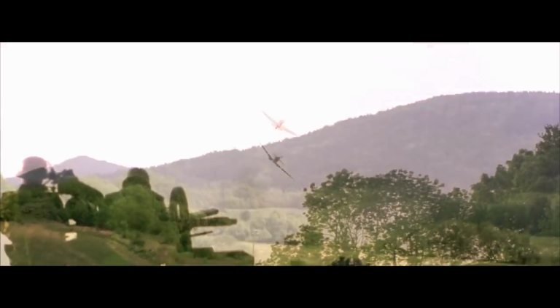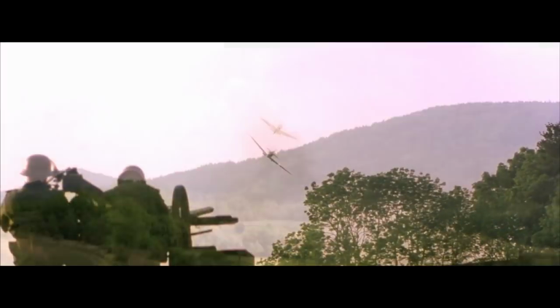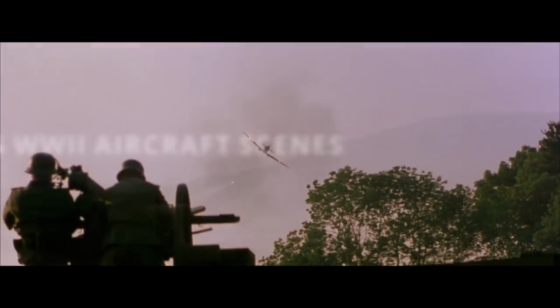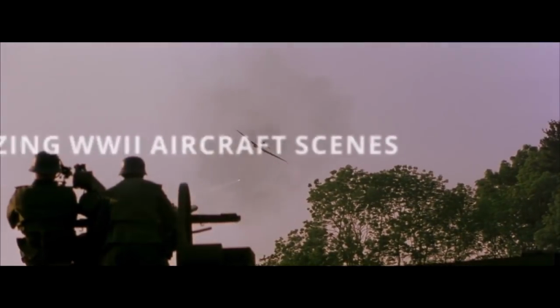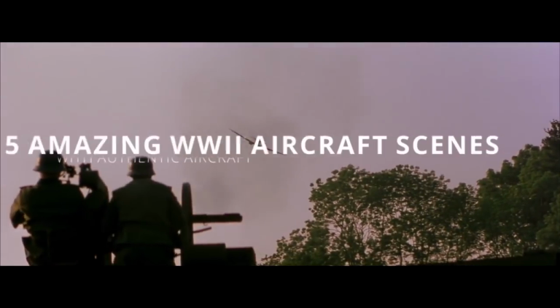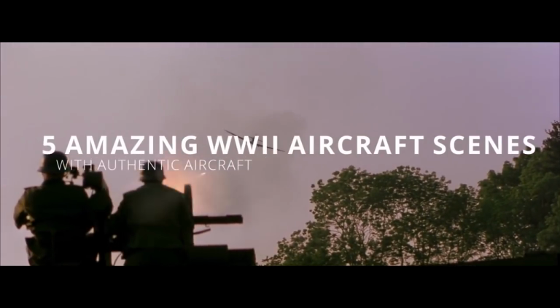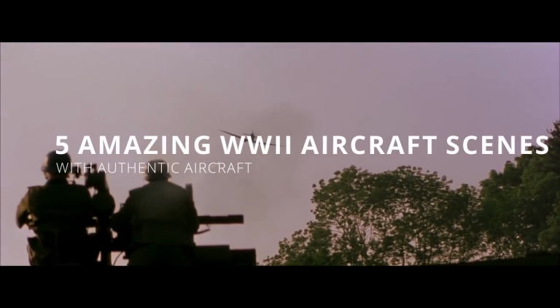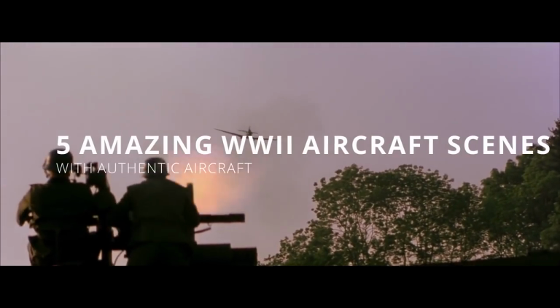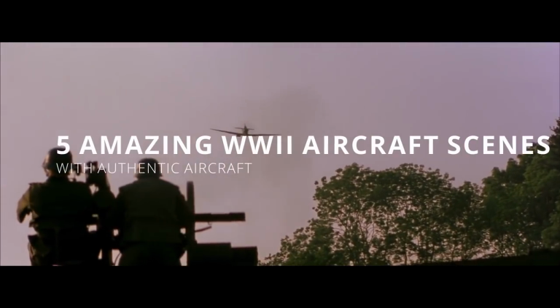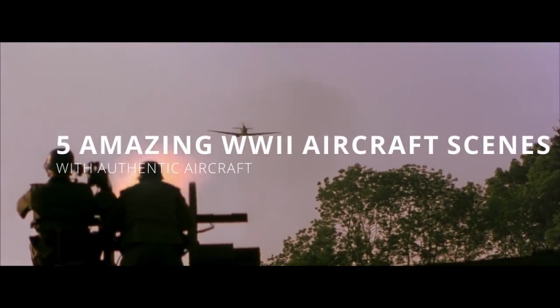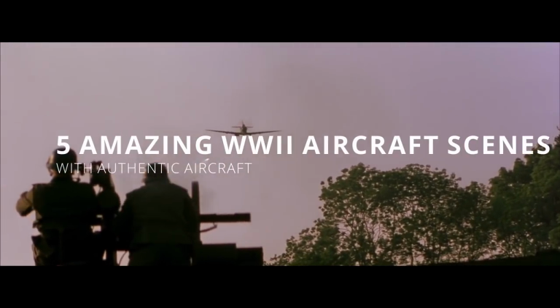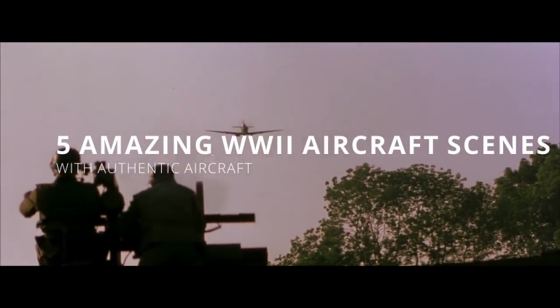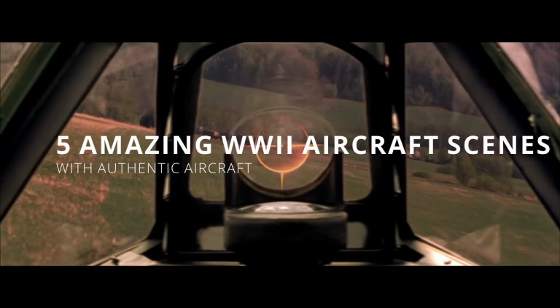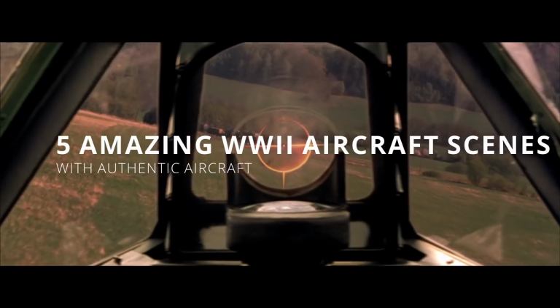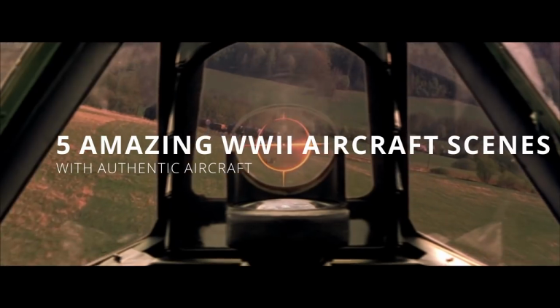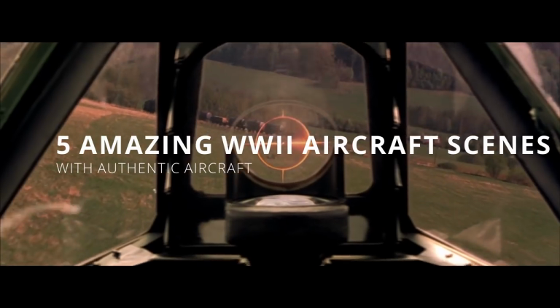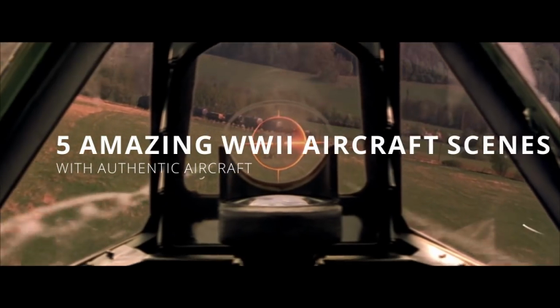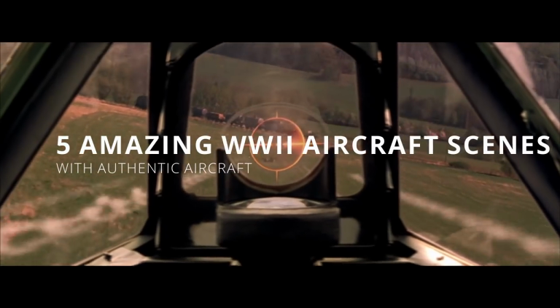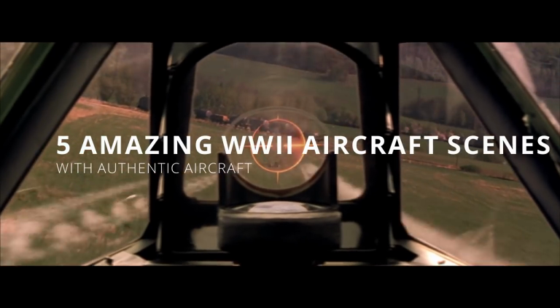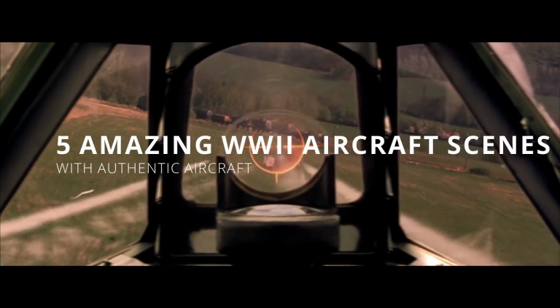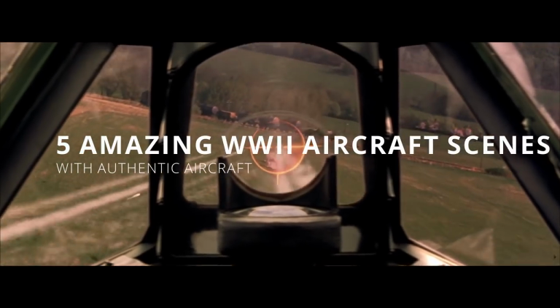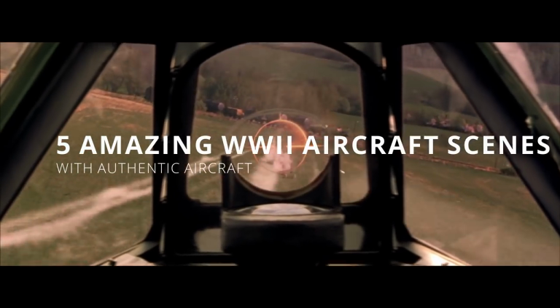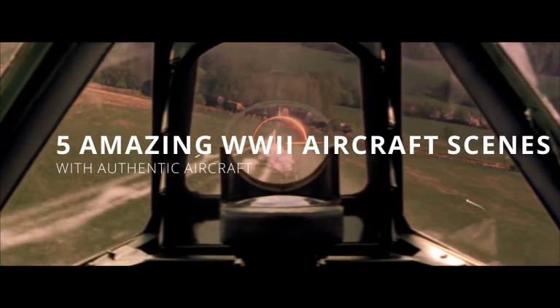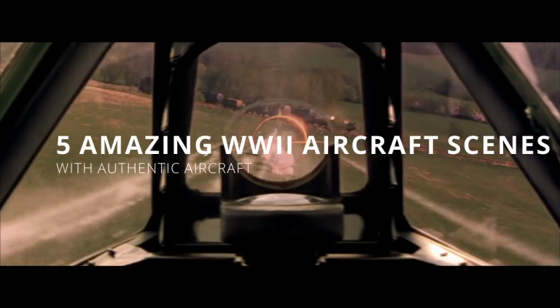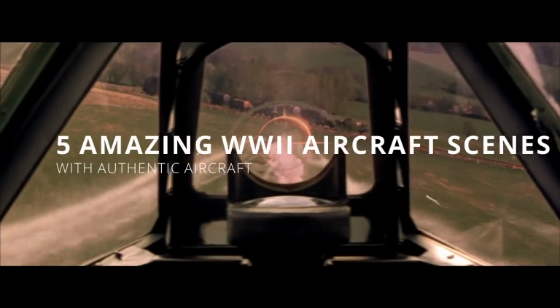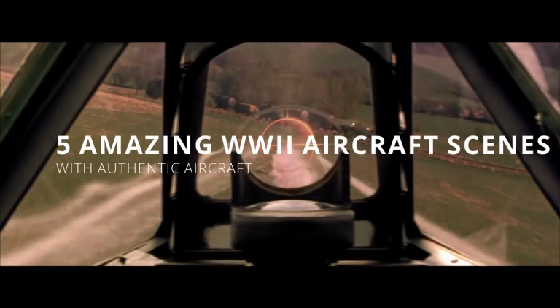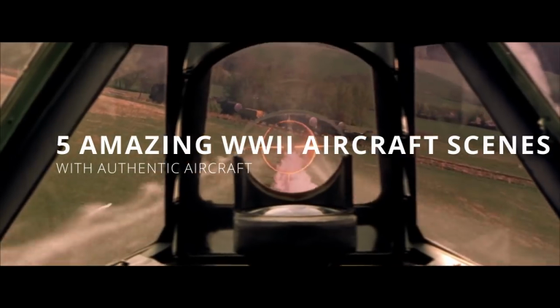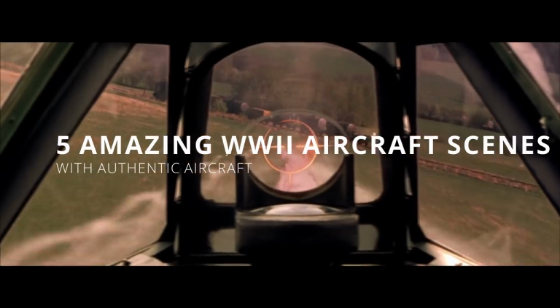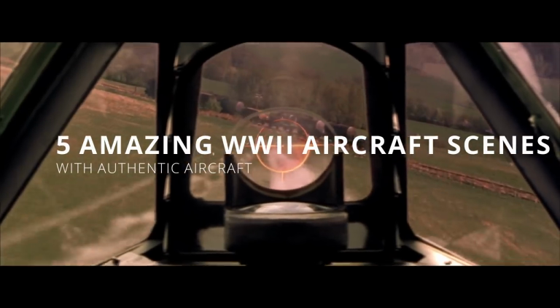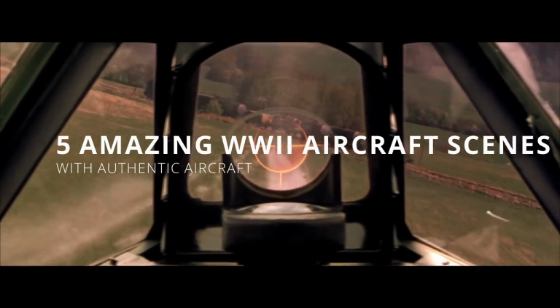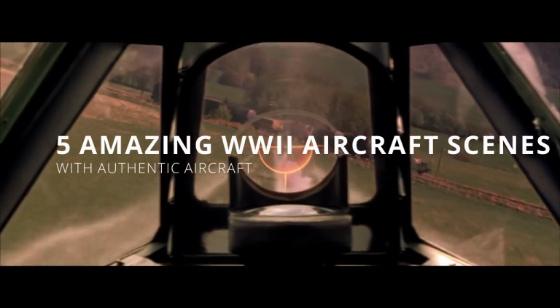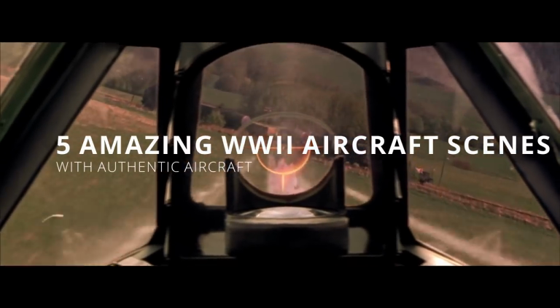Hey everybody, I'm Johnny, and today we are taking a look at five of the greatest aircraft scenes in movie cinema history.